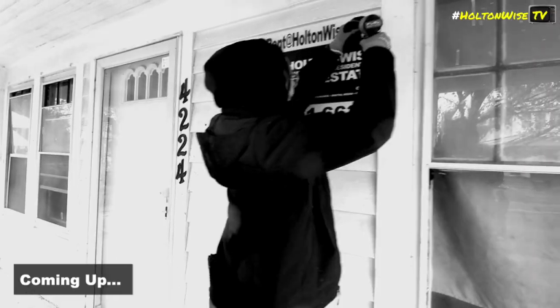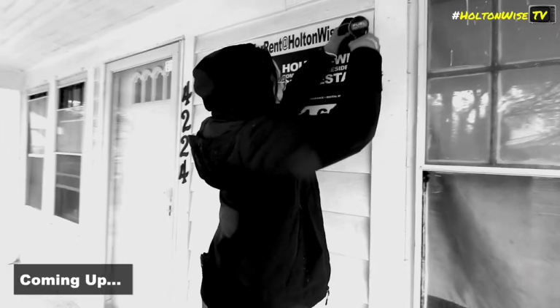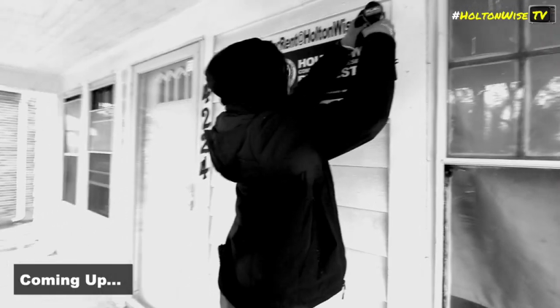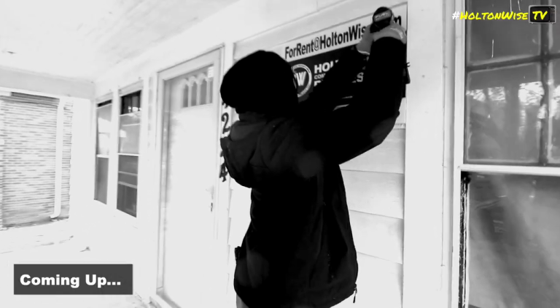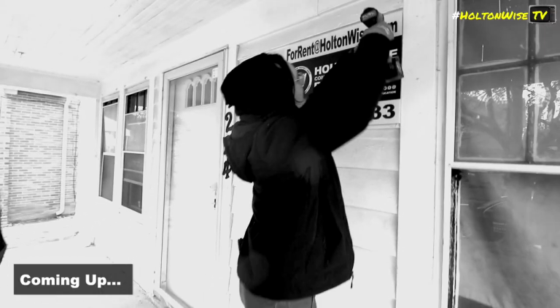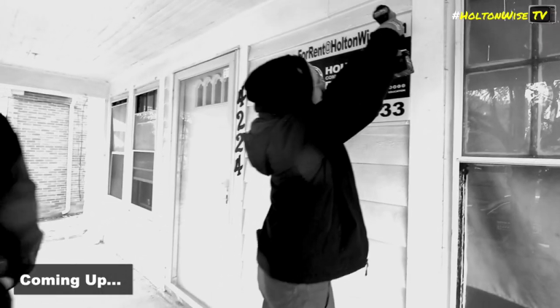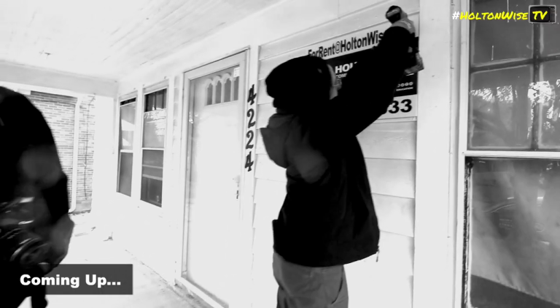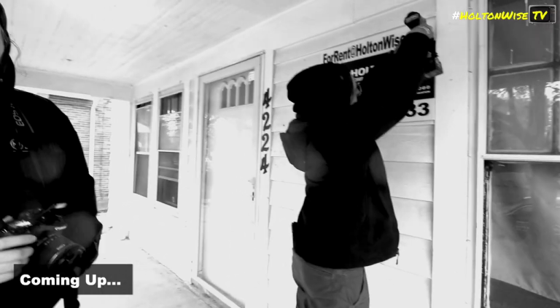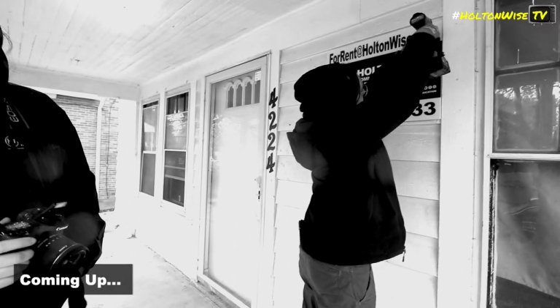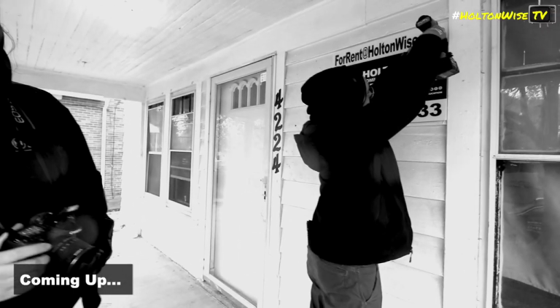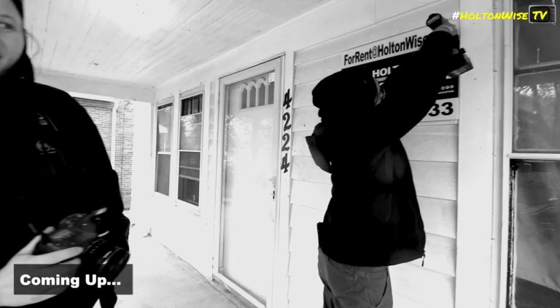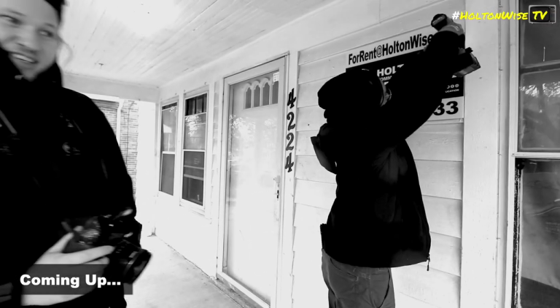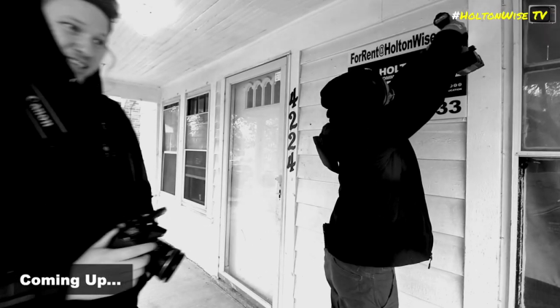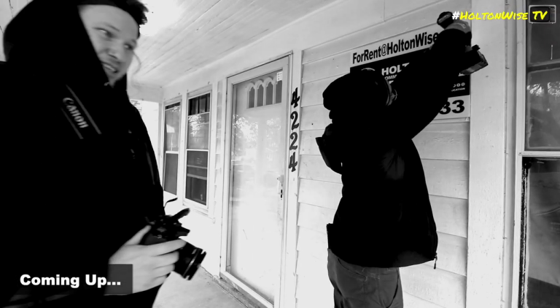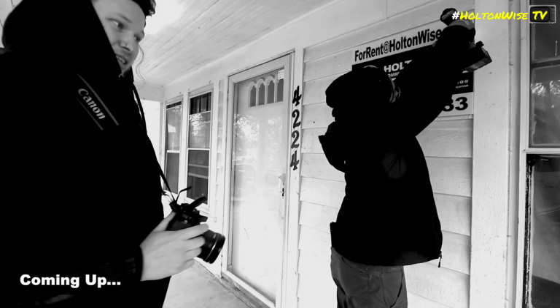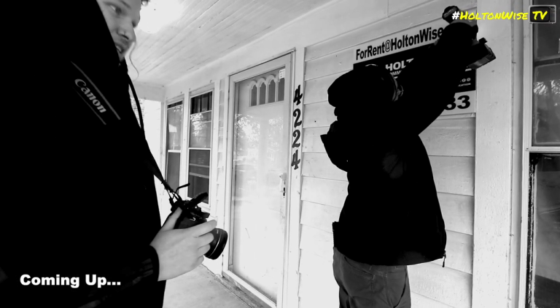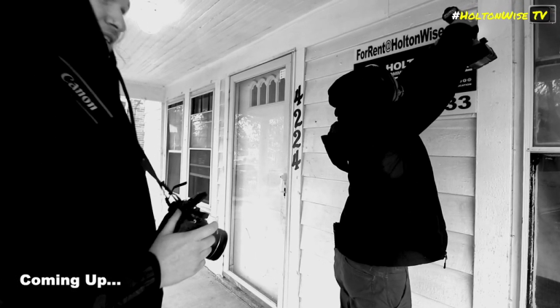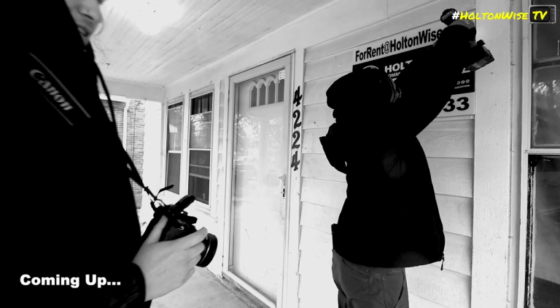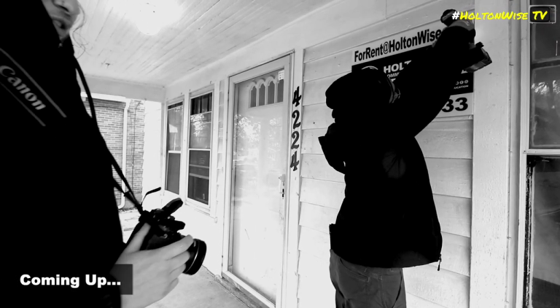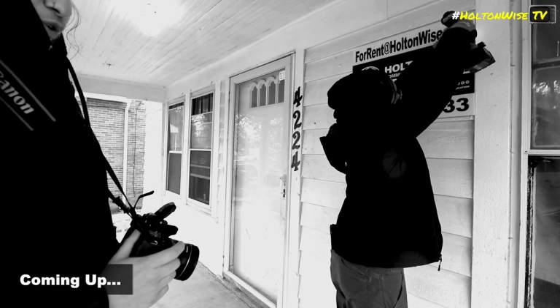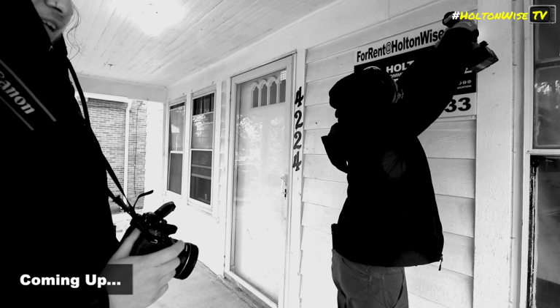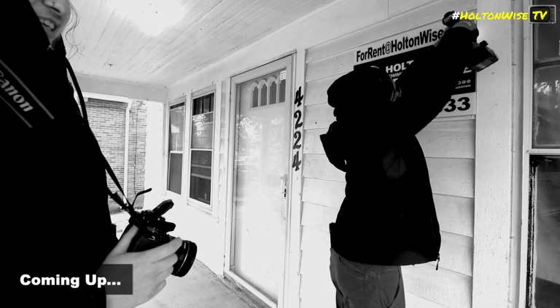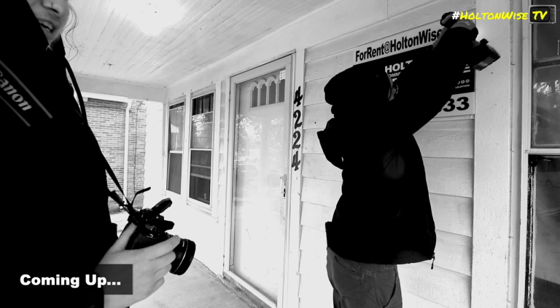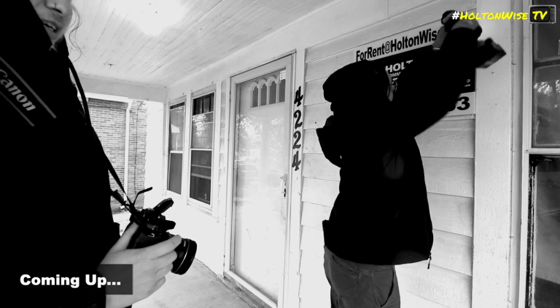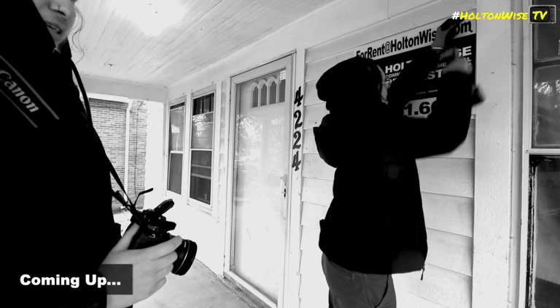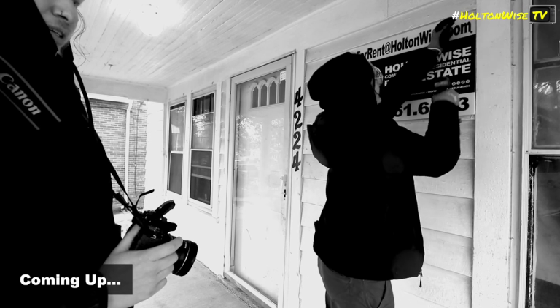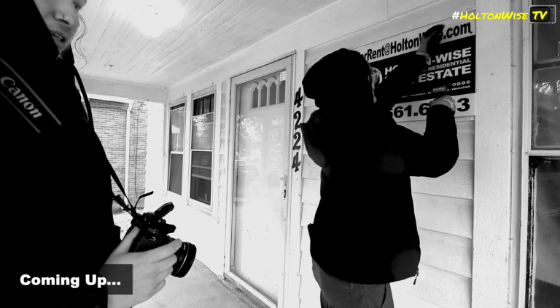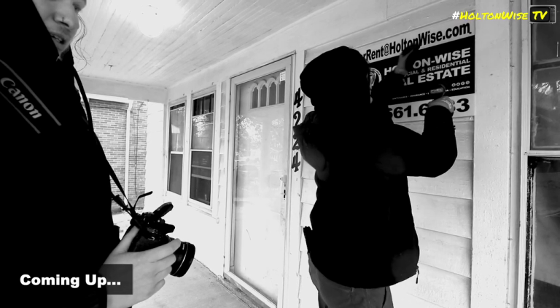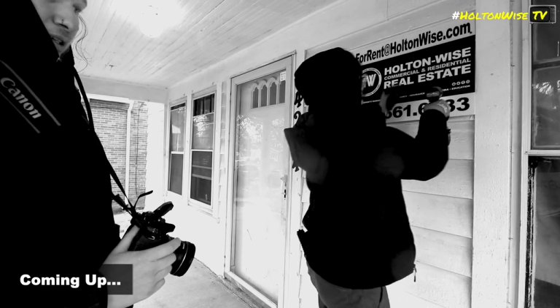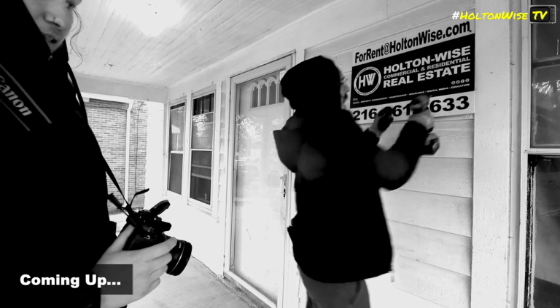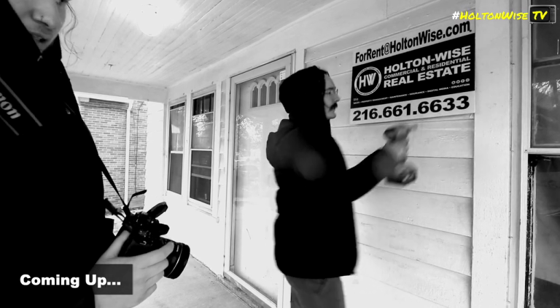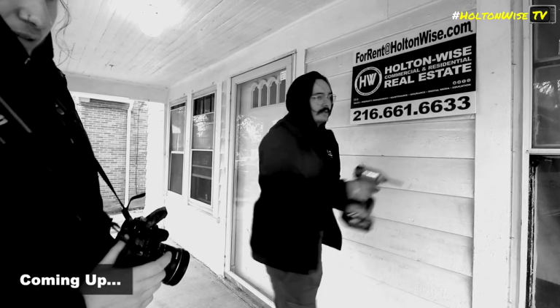If they open the door and start shooting, I don't want to be in the direct line of sight. Yeah, man, just hide behind me.